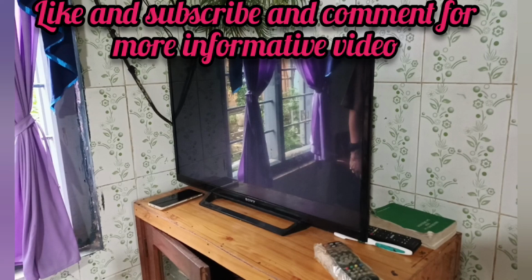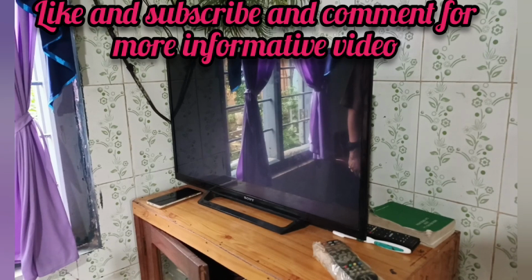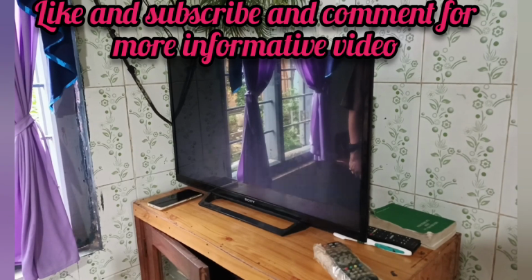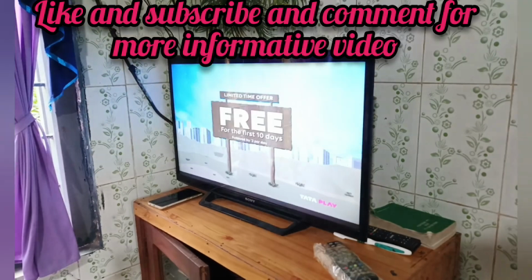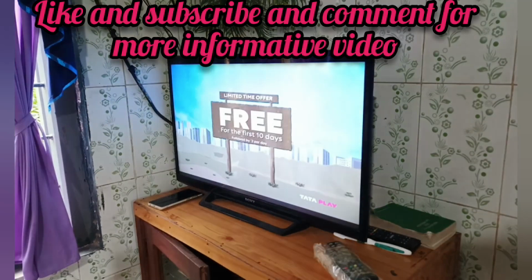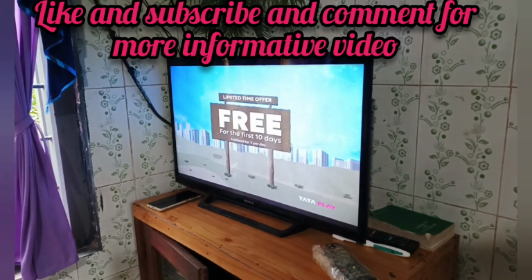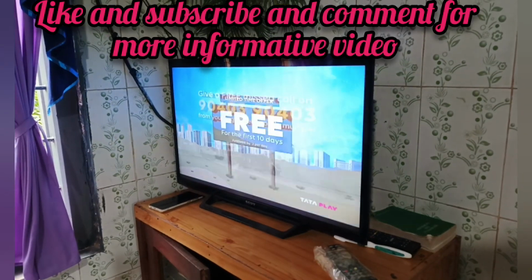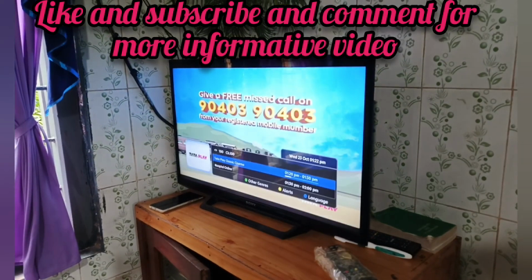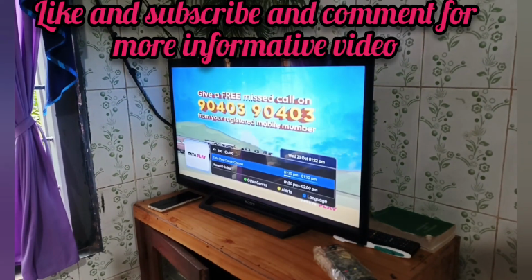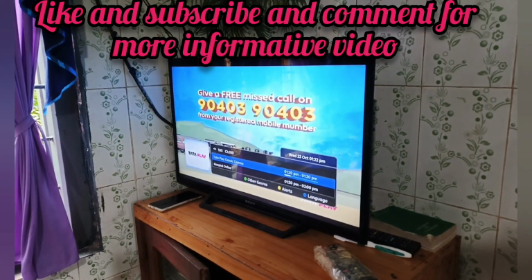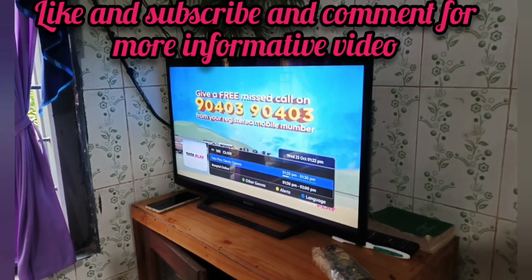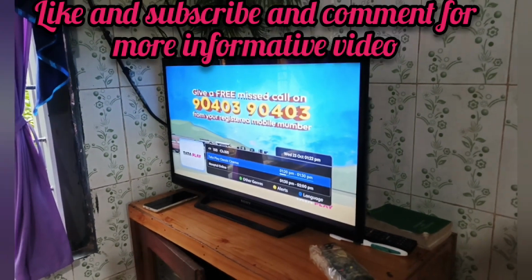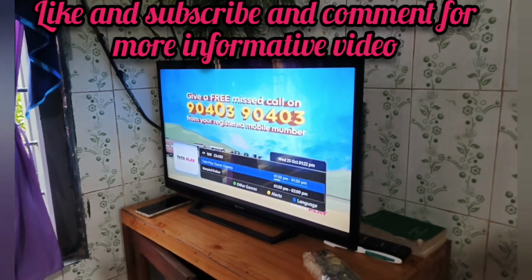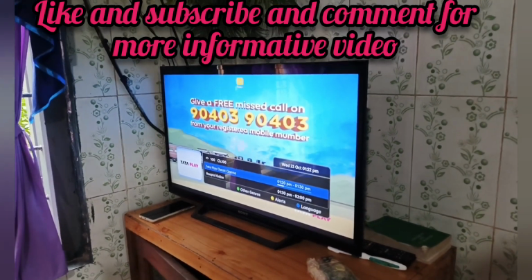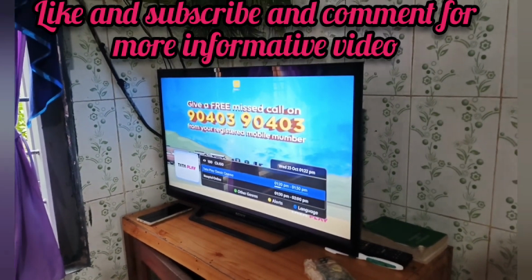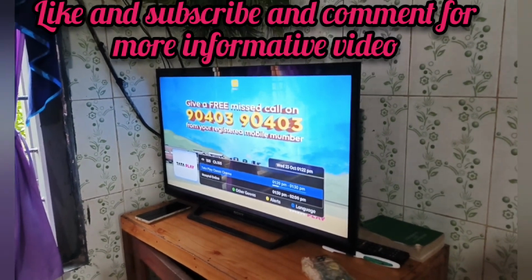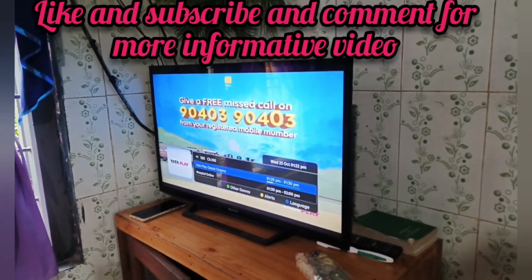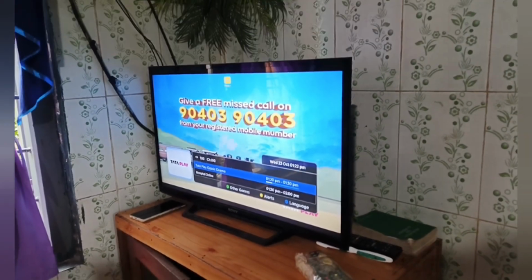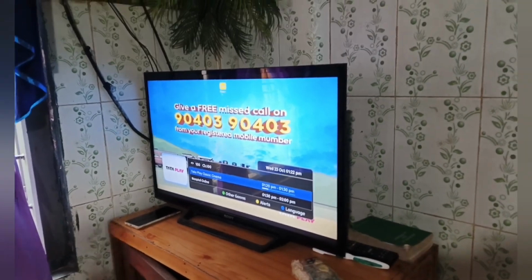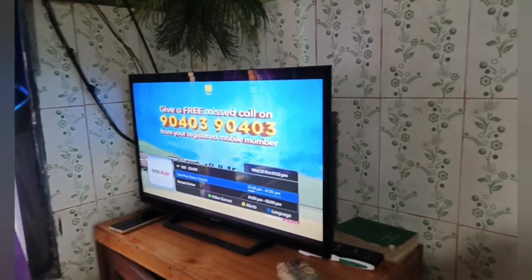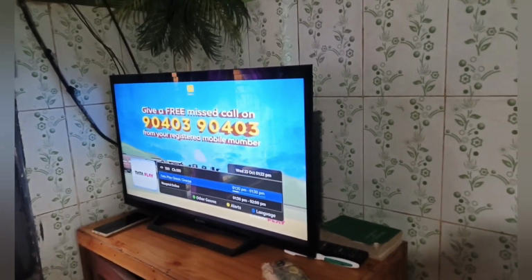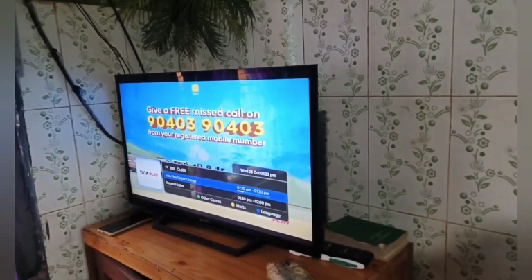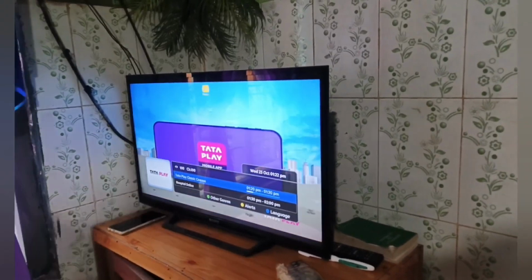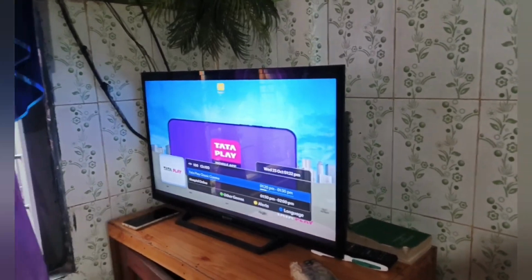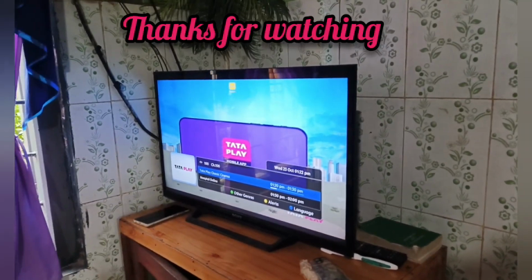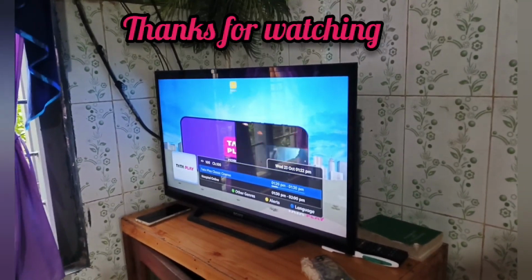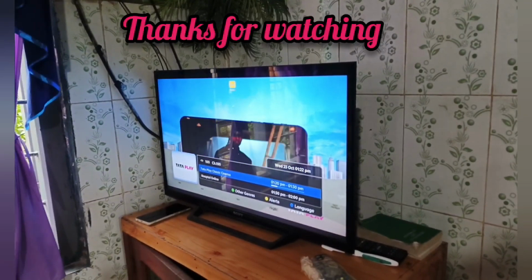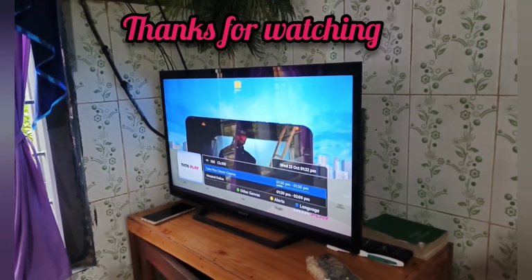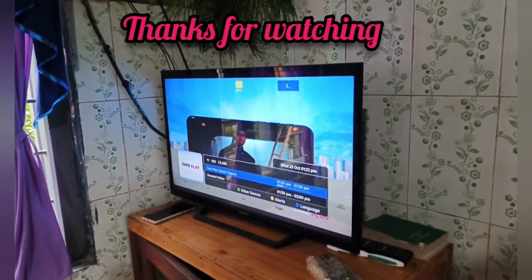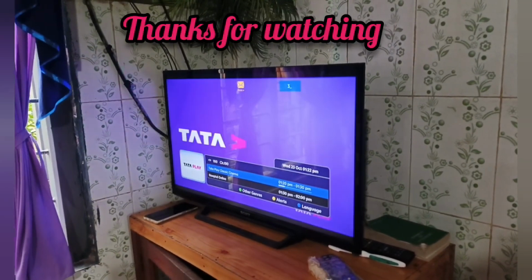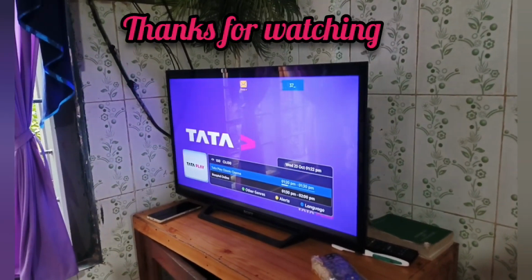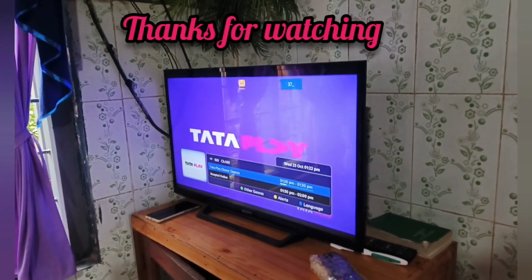And guys, this is how you fix it. Thanks for watching the video.